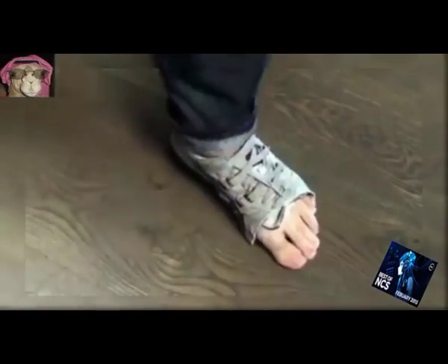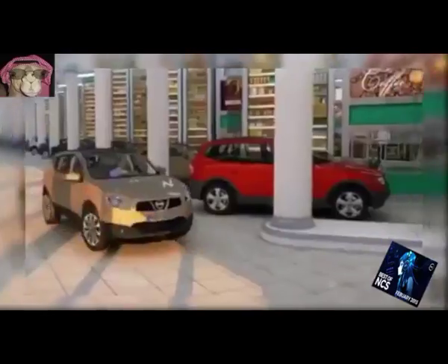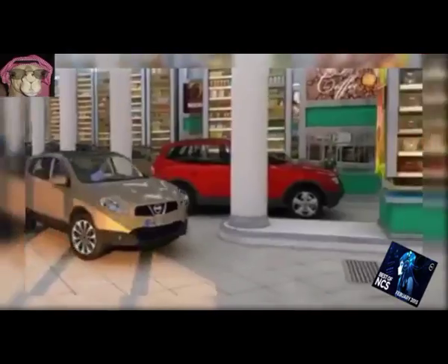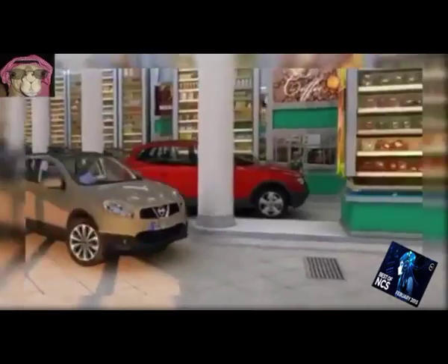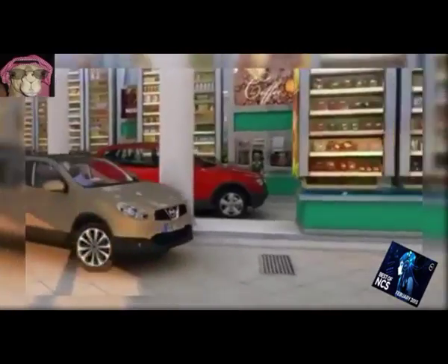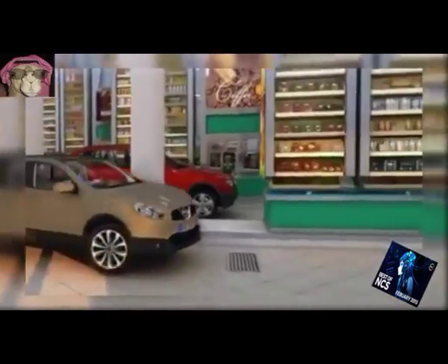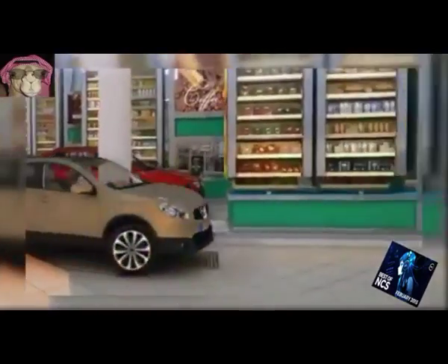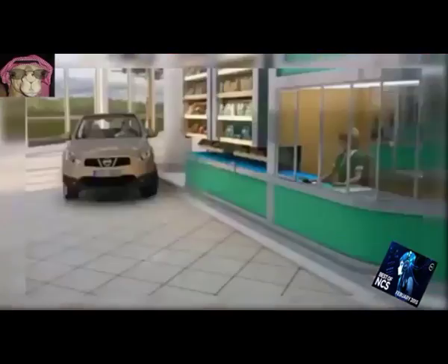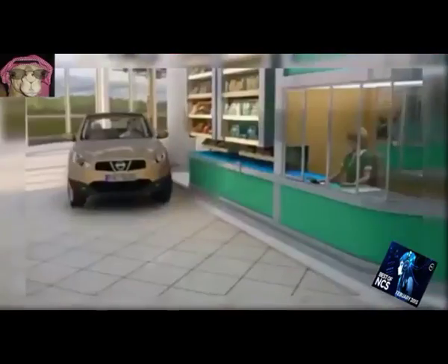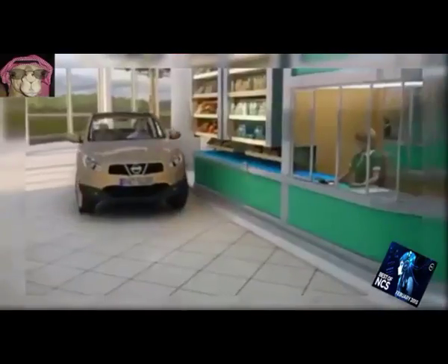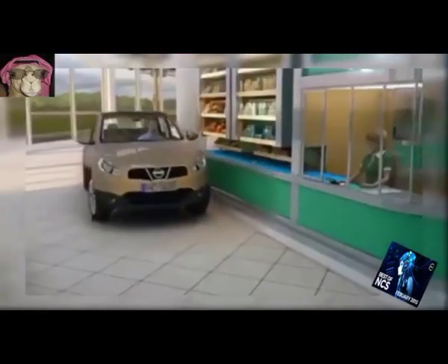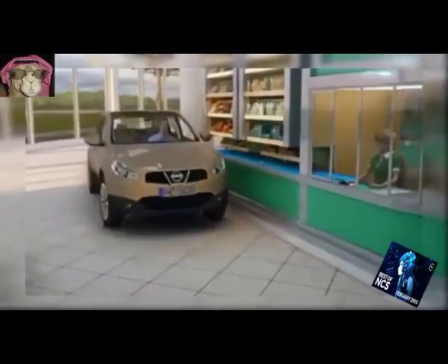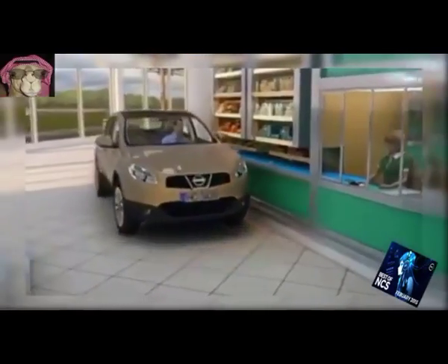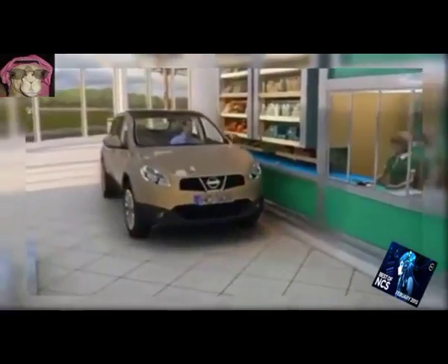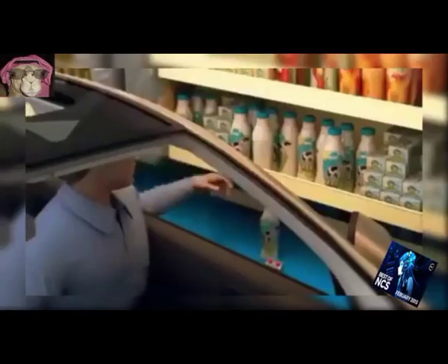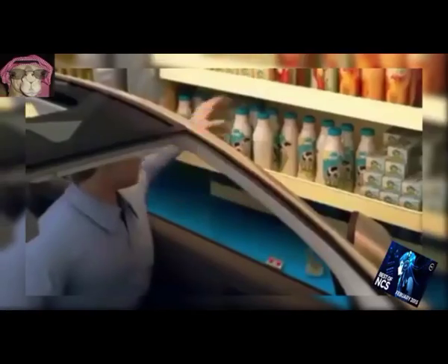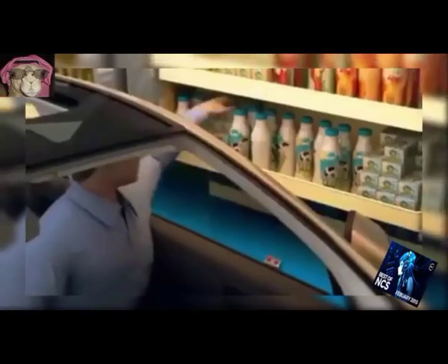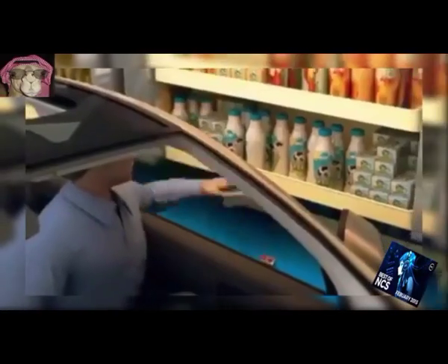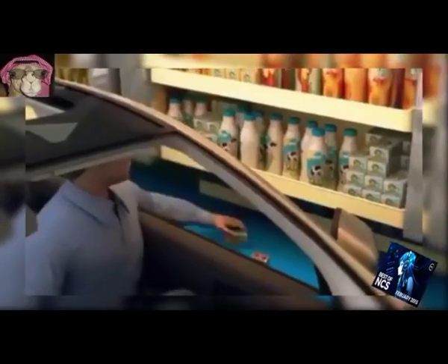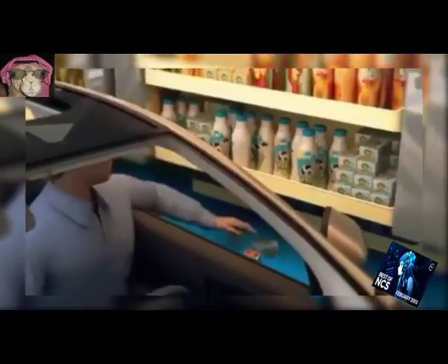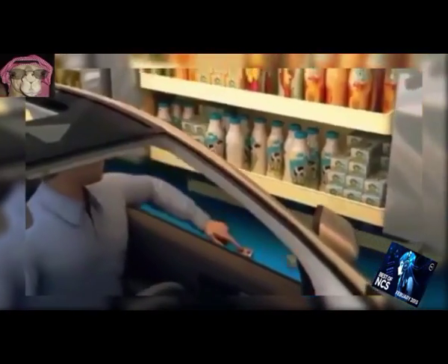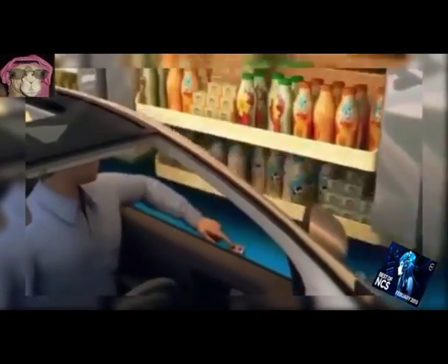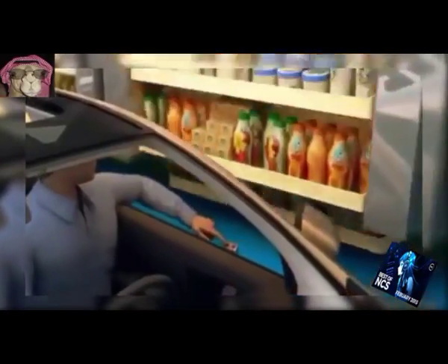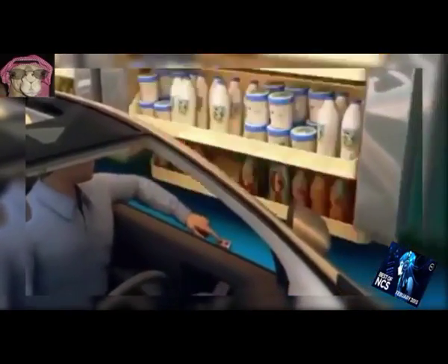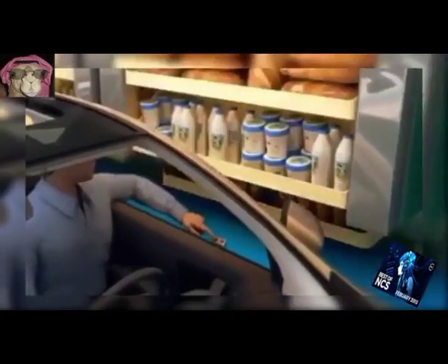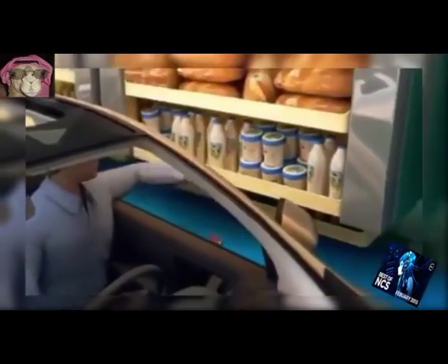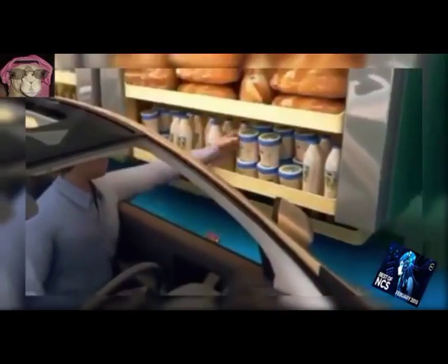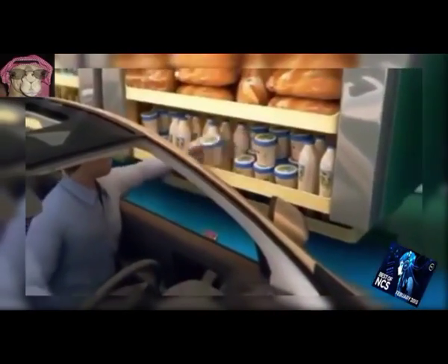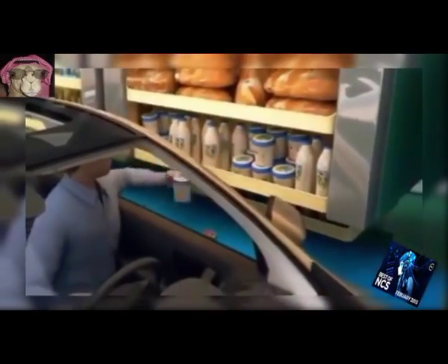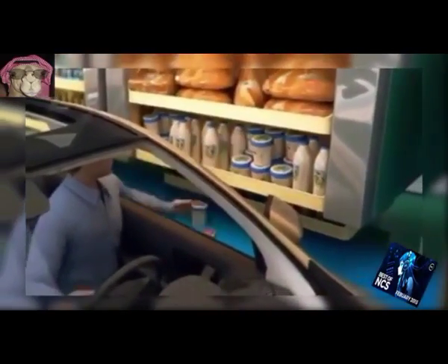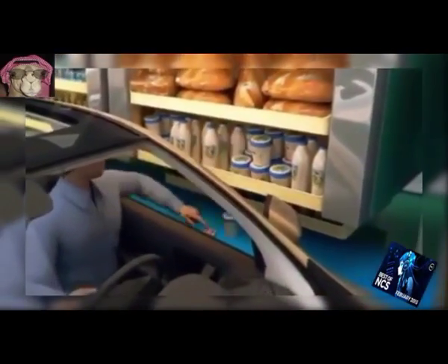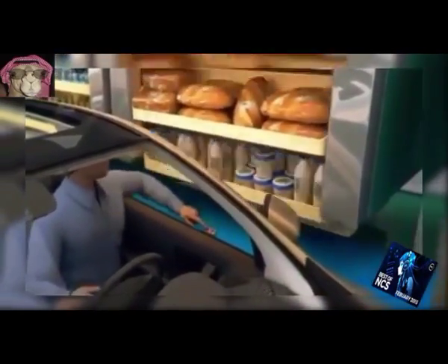88. Shopping Revolution. Helps you purchase groceries without leaving your car.